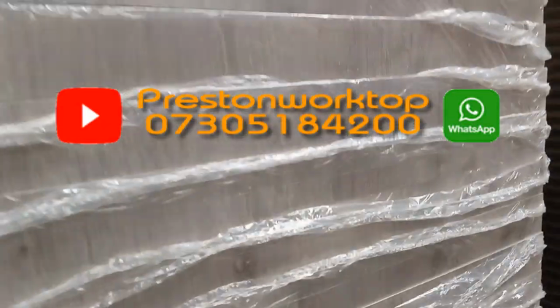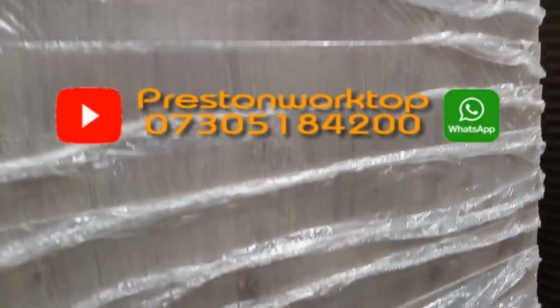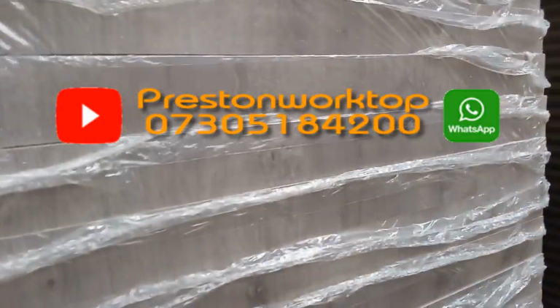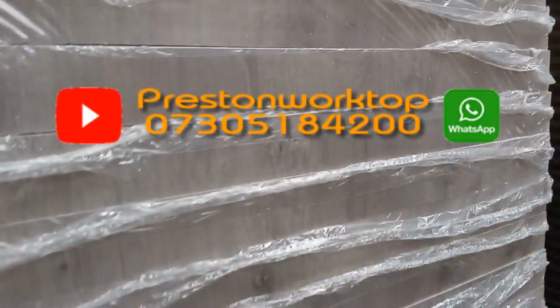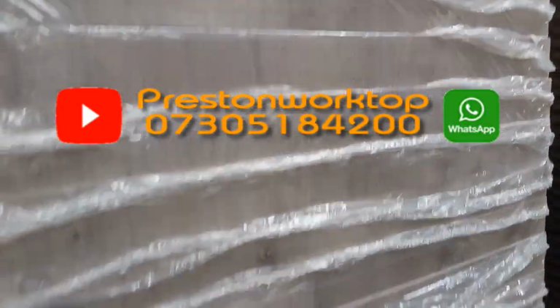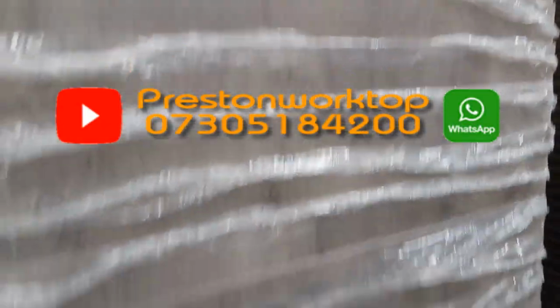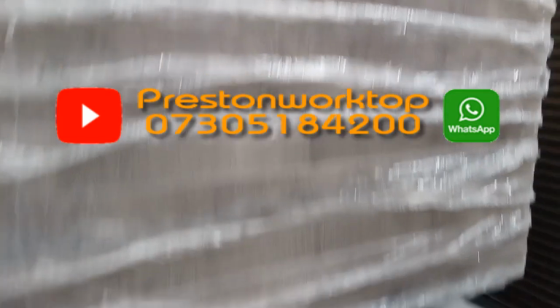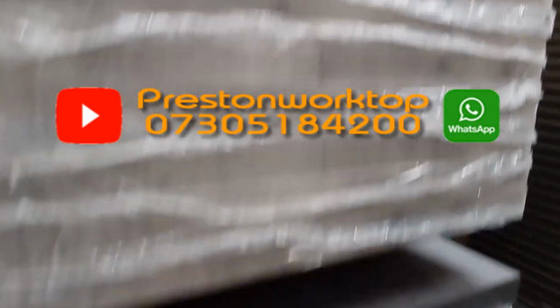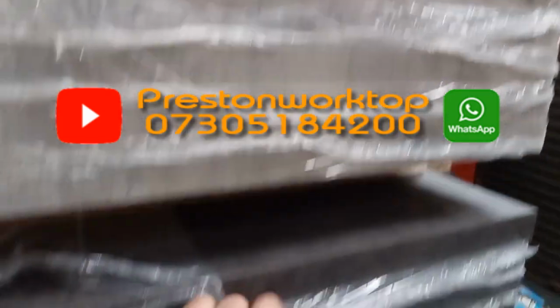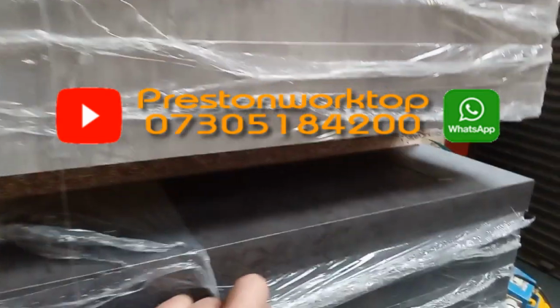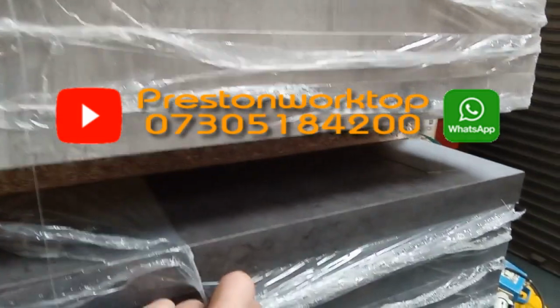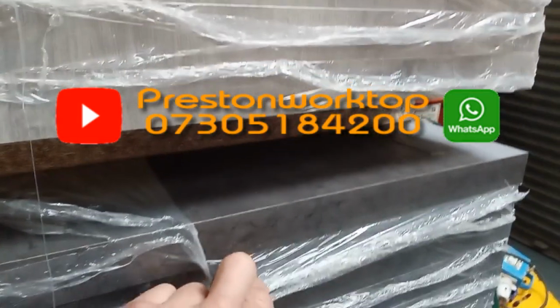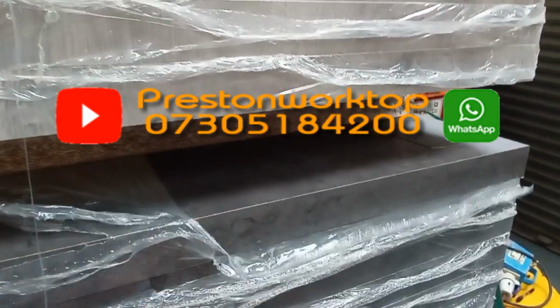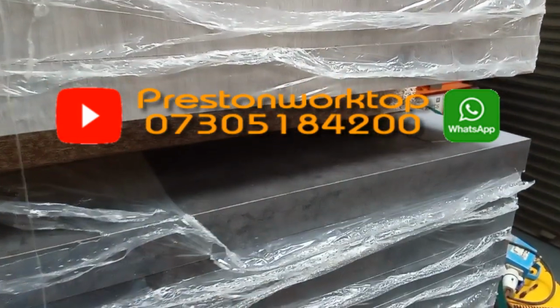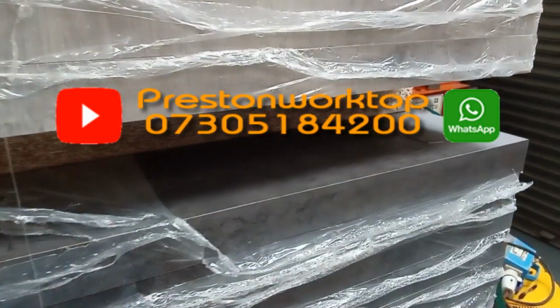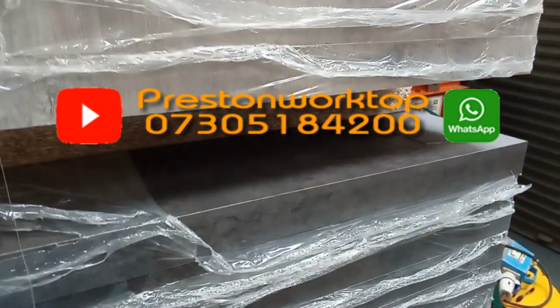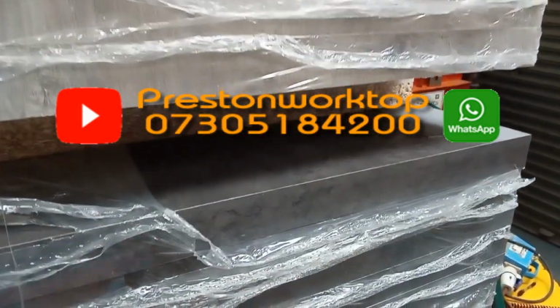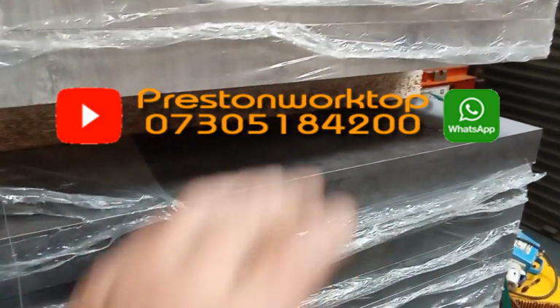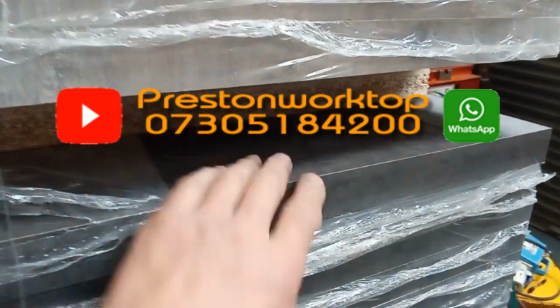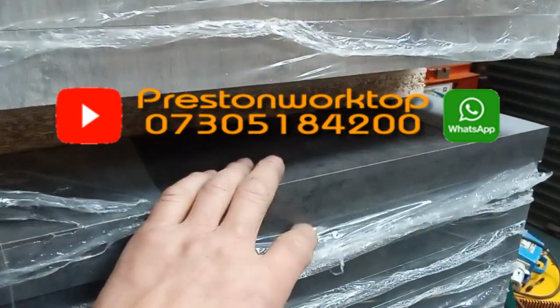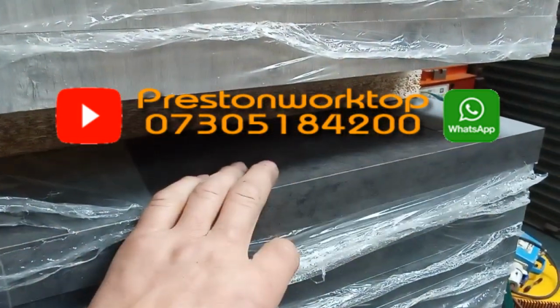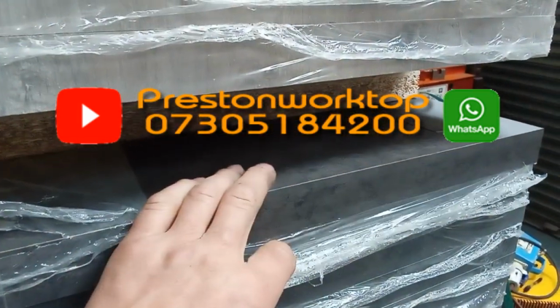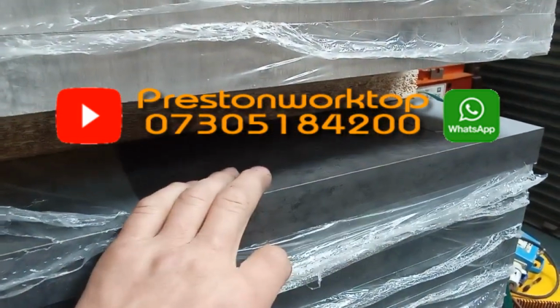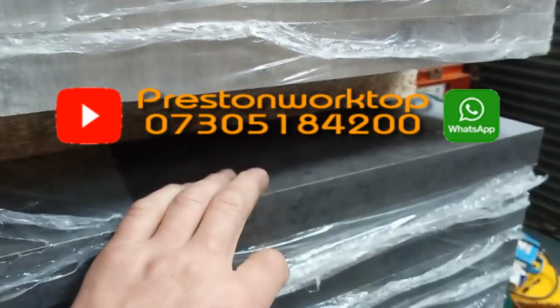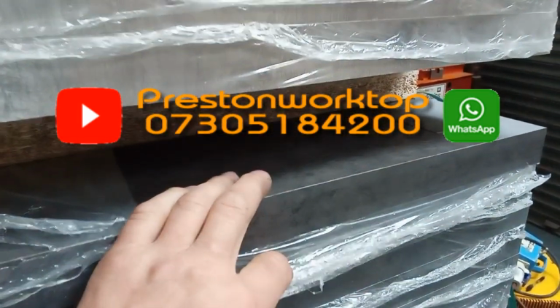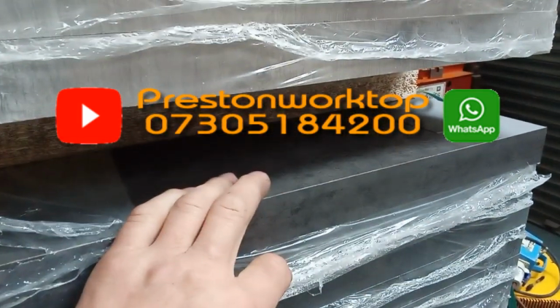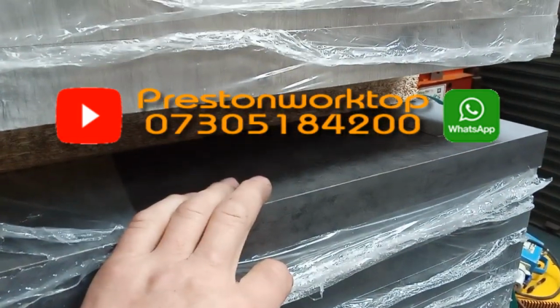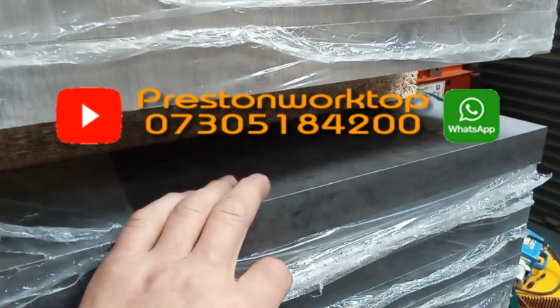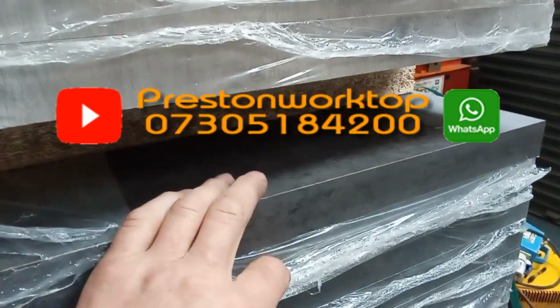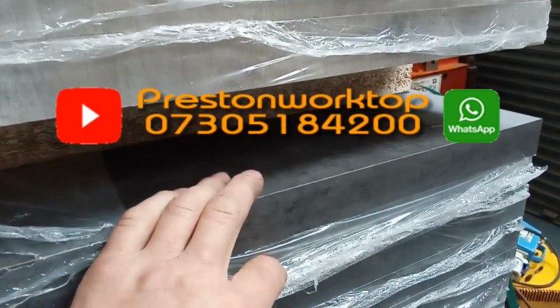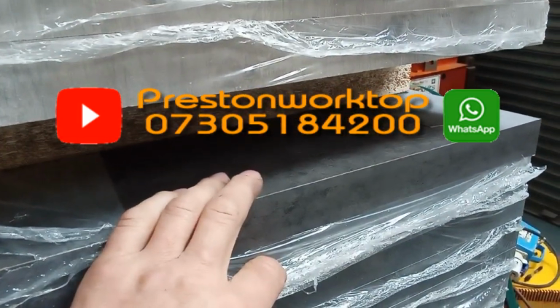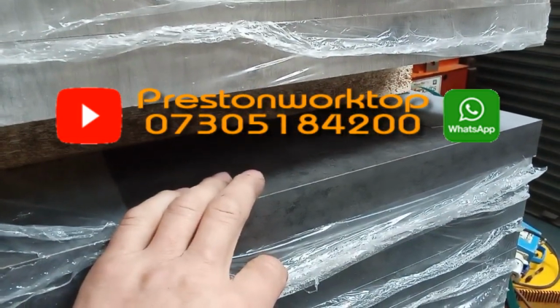So if you're interested, give us a call at 07-305-184-200. Cheapest worktops anywhere.